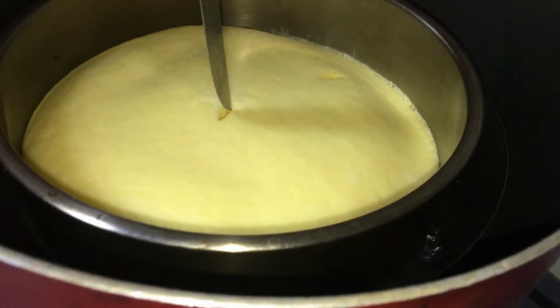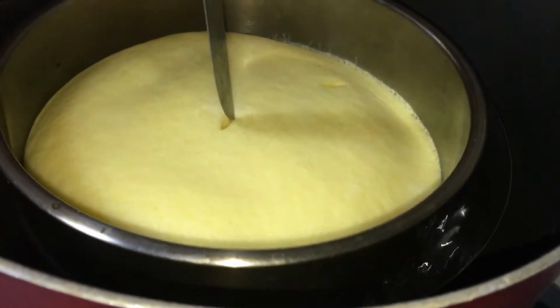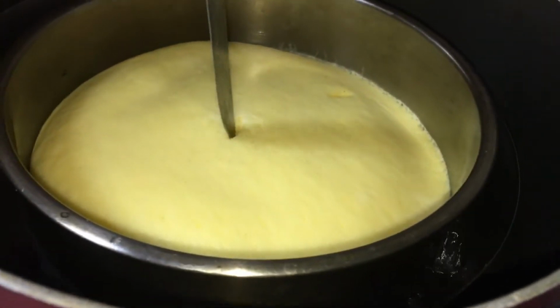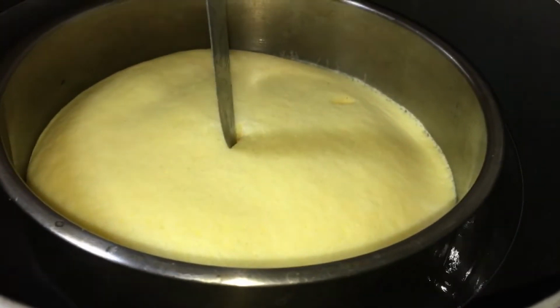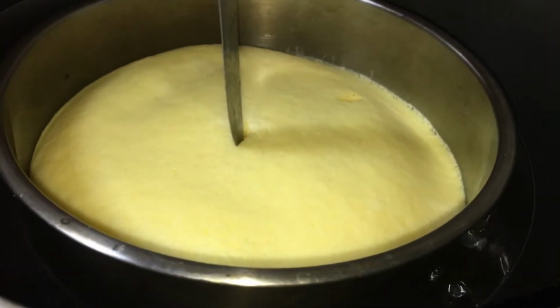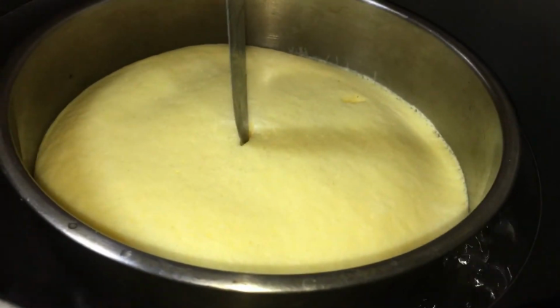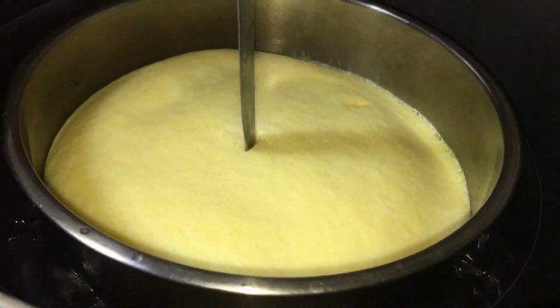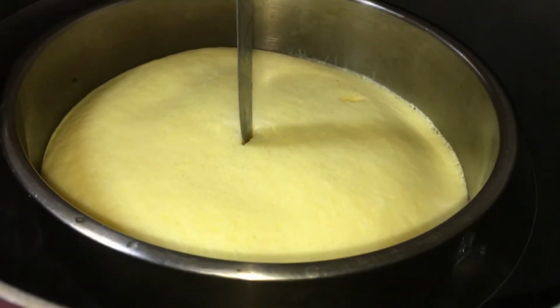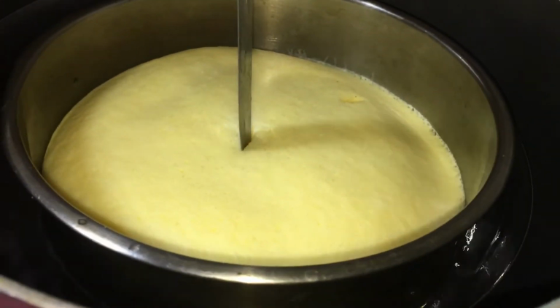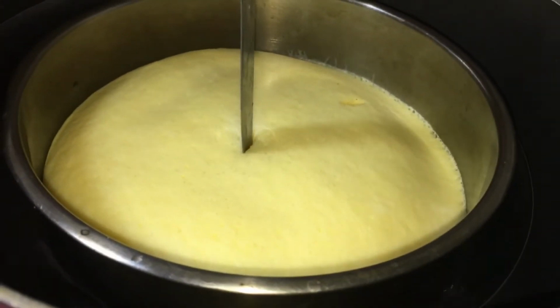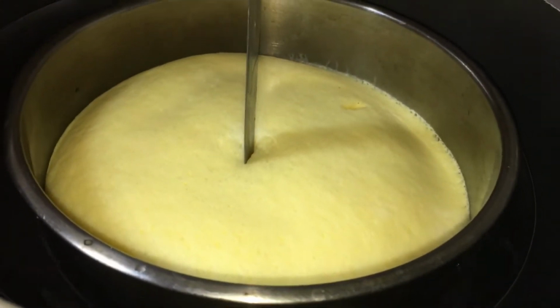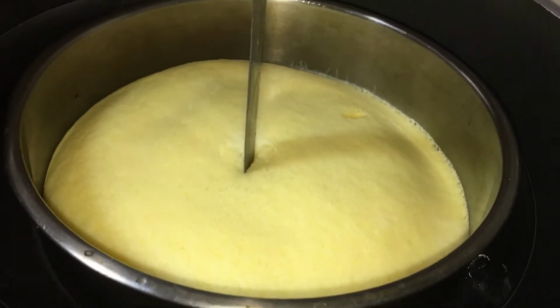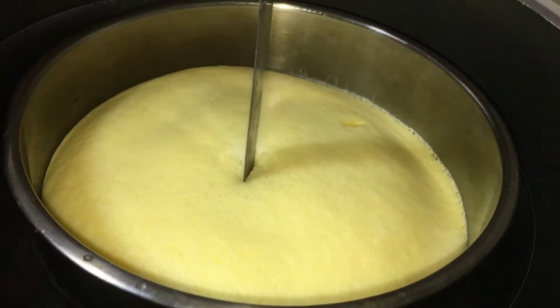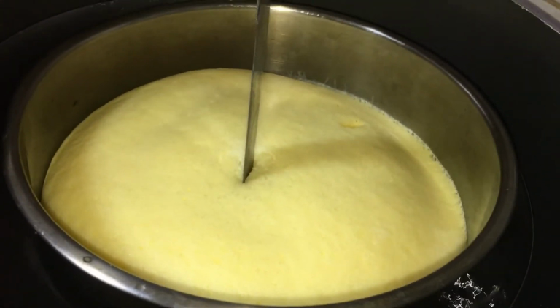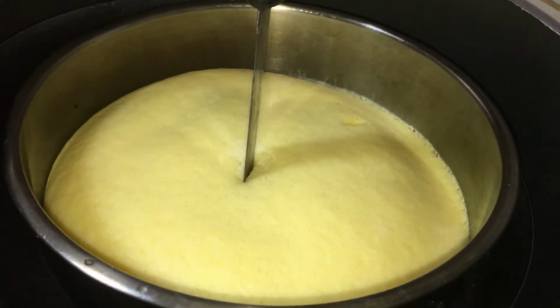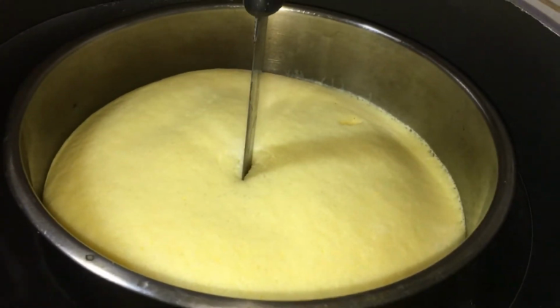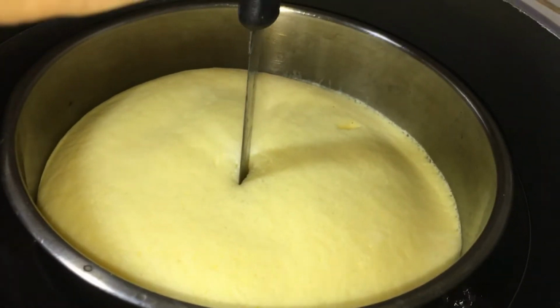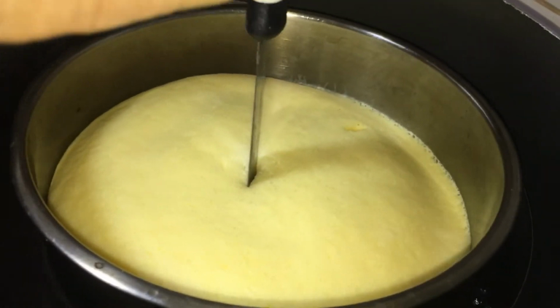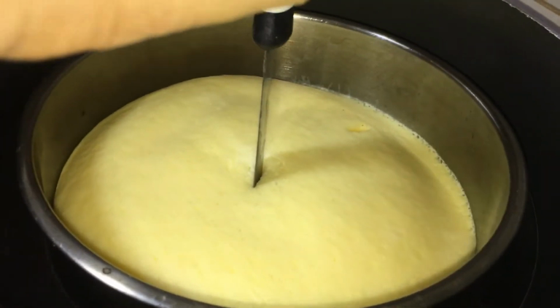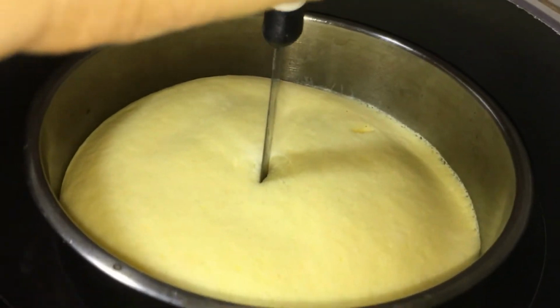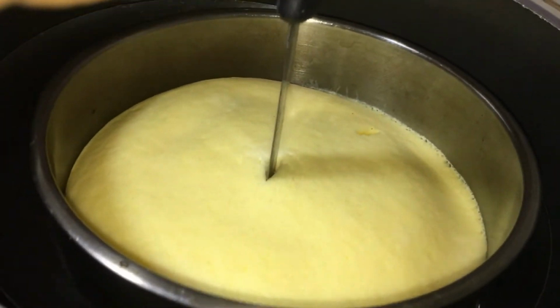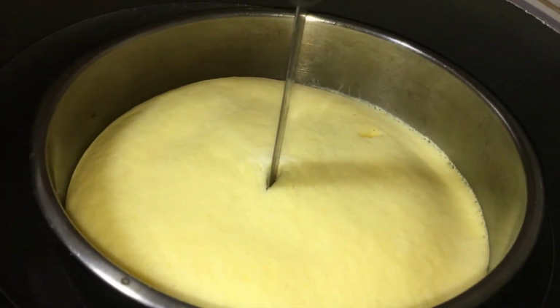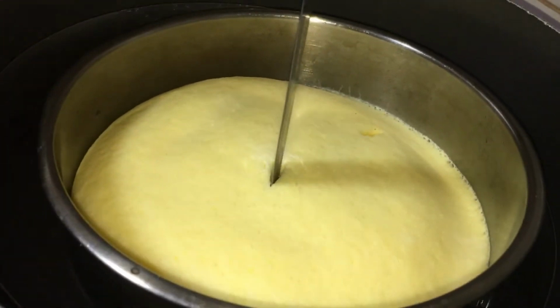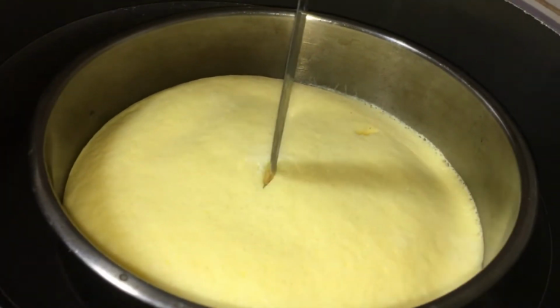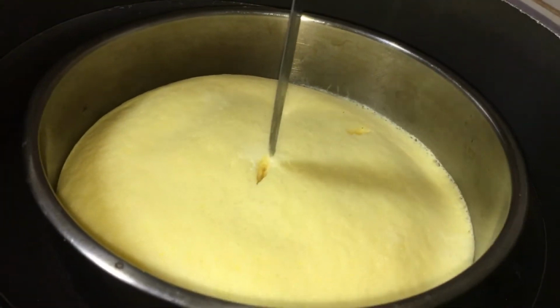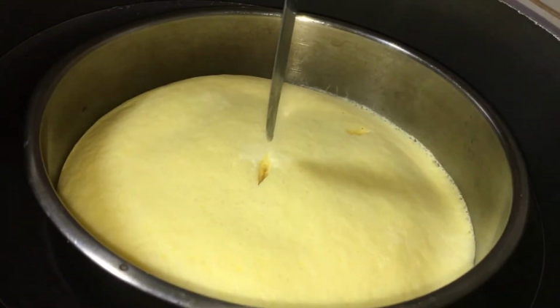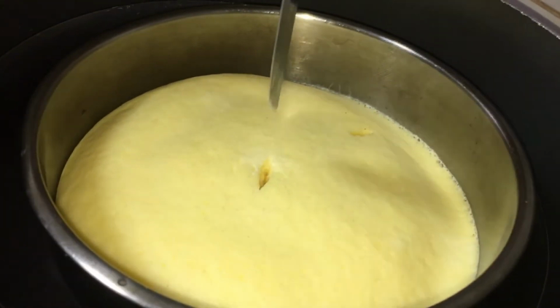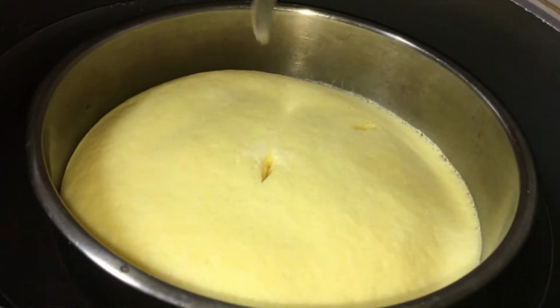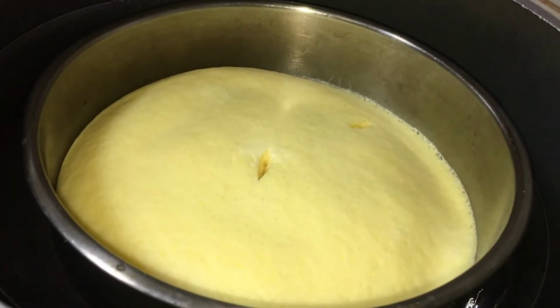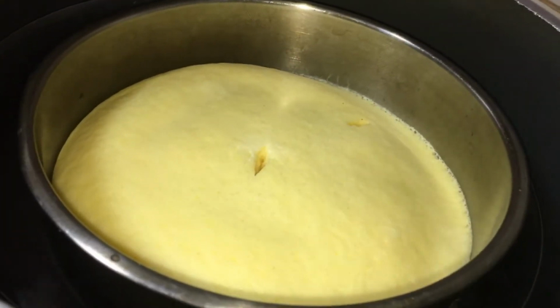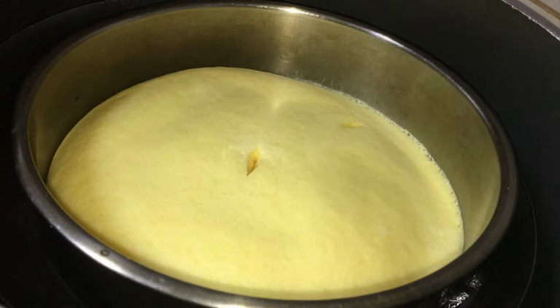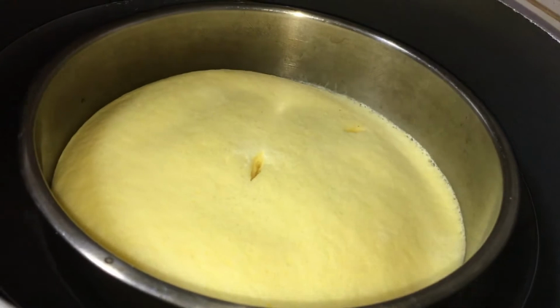Put it in the knife — put the knife in the pot to test doneness.